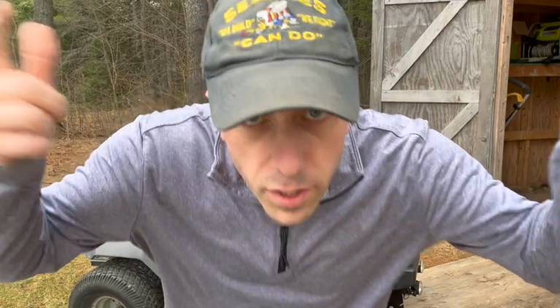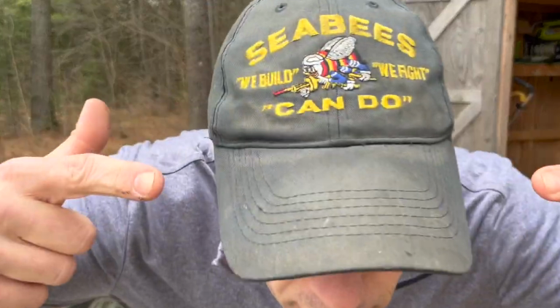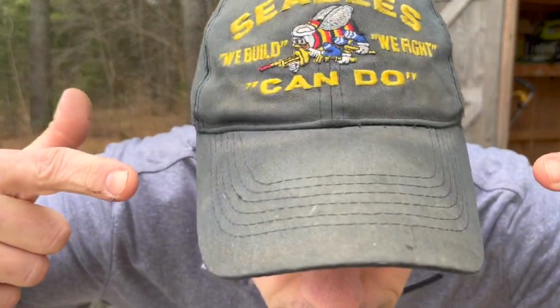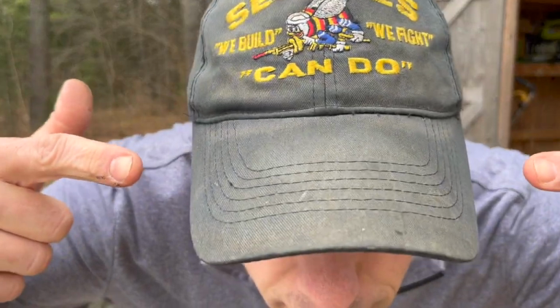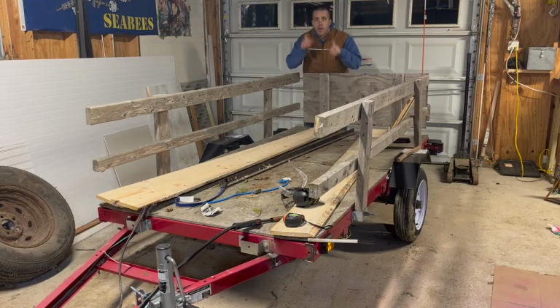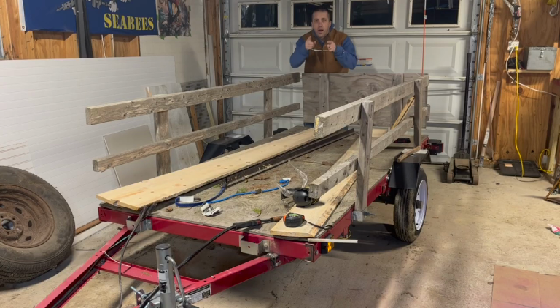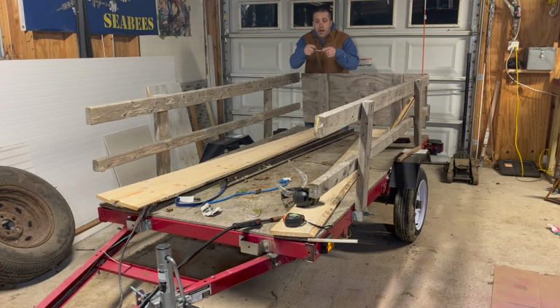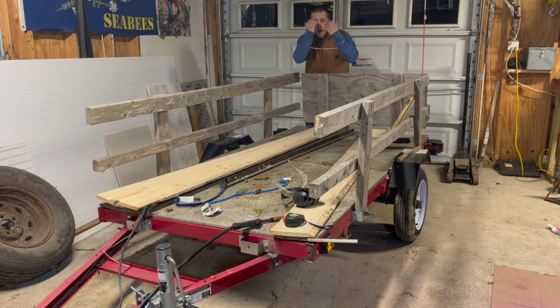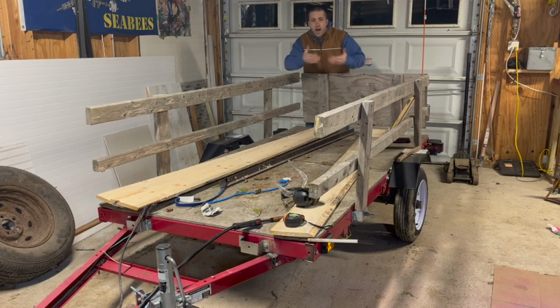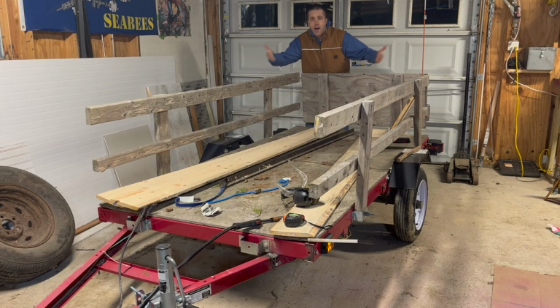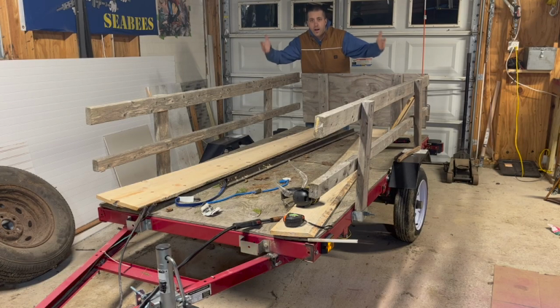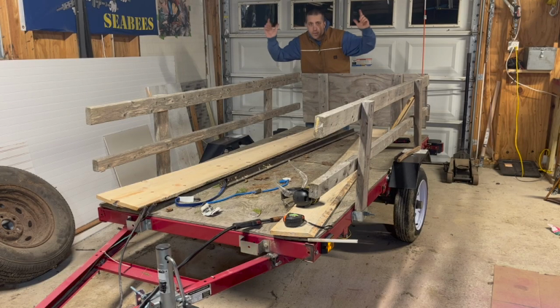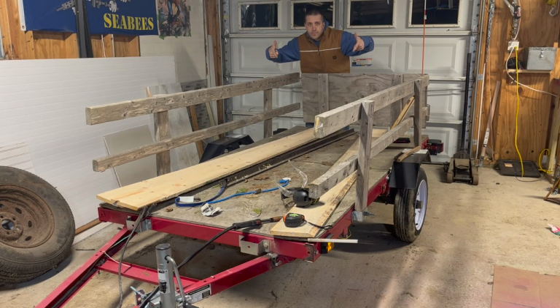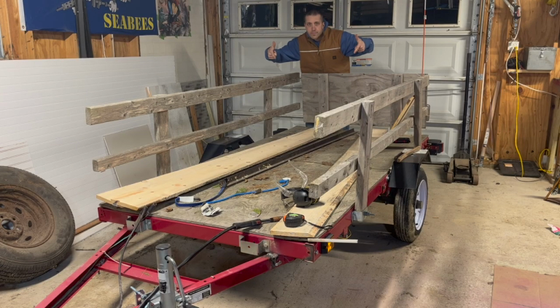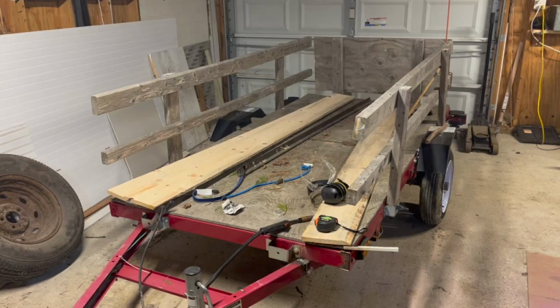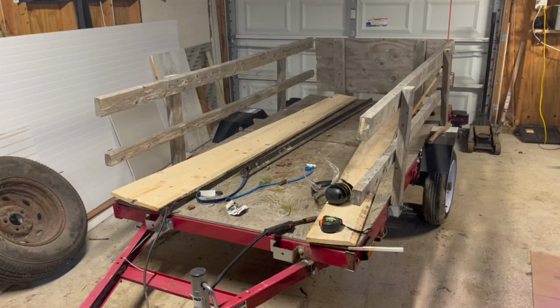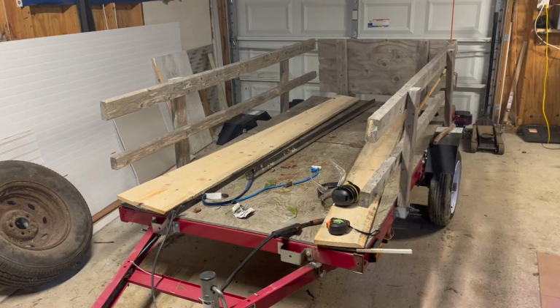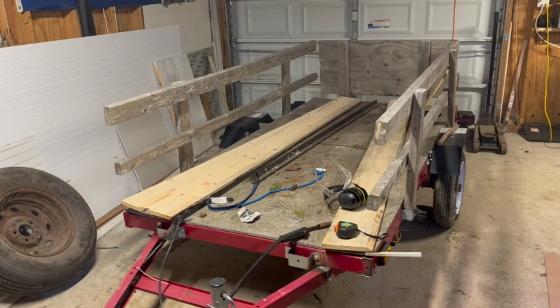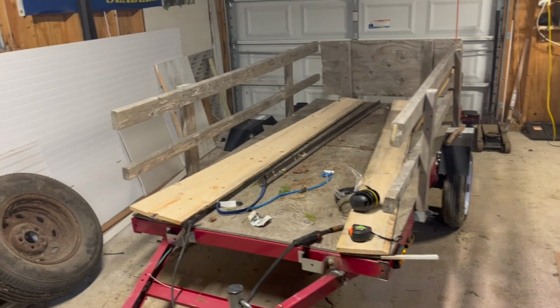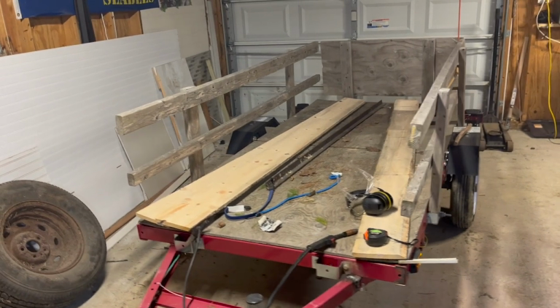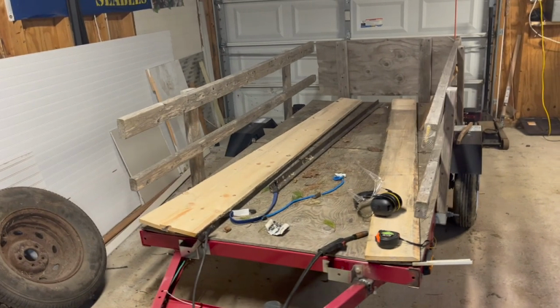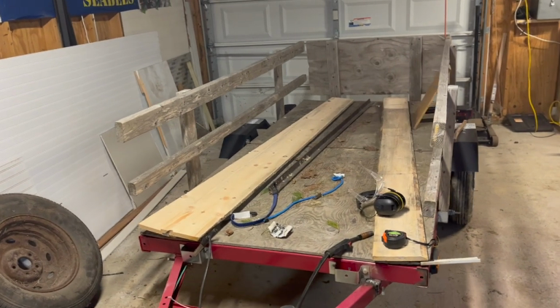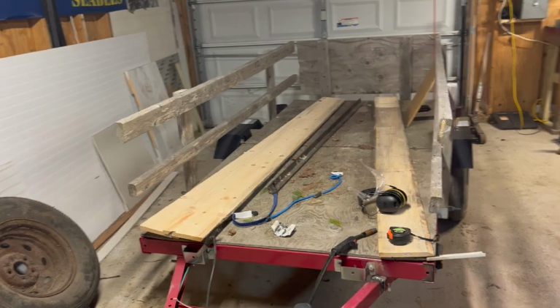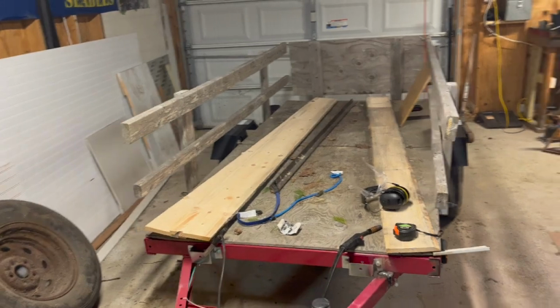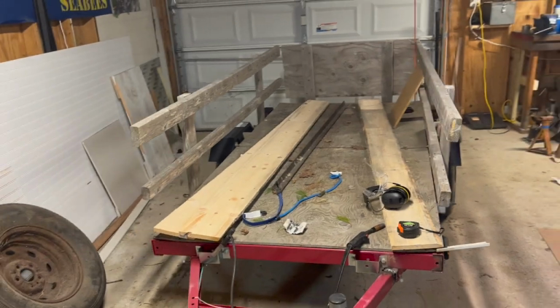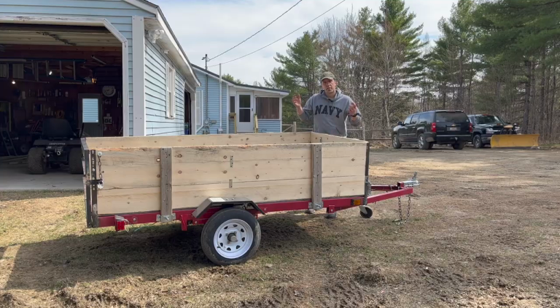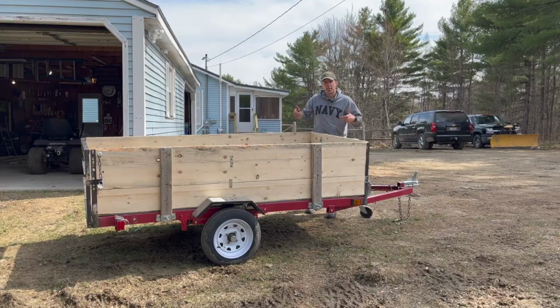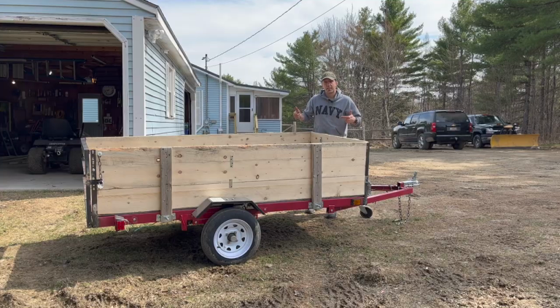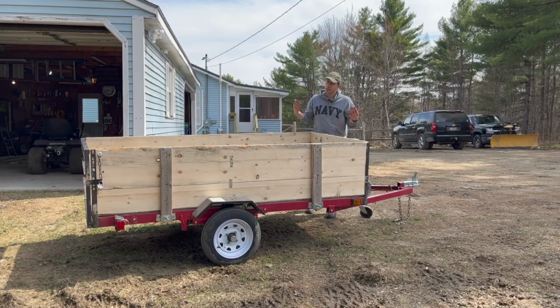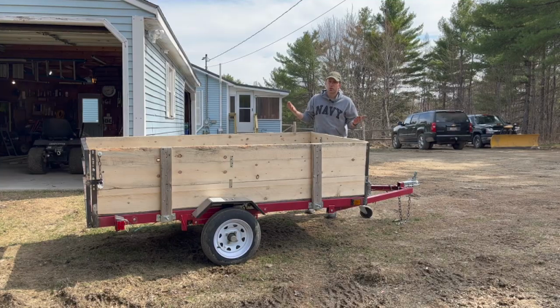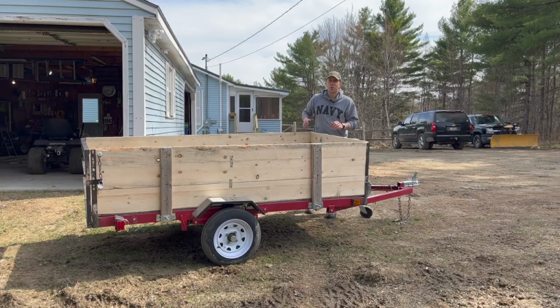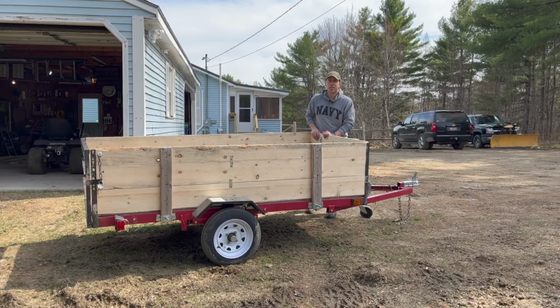Seavies! What's up guys? This is part one of my Harbor Freight trailer build, which went from looking like this to this. Let me show you what I did.